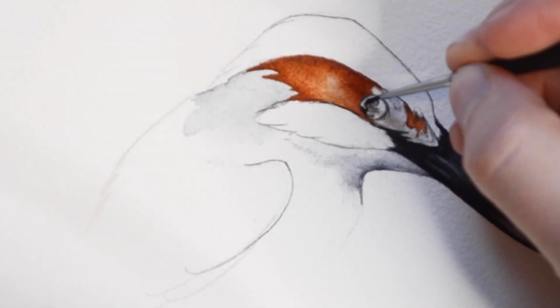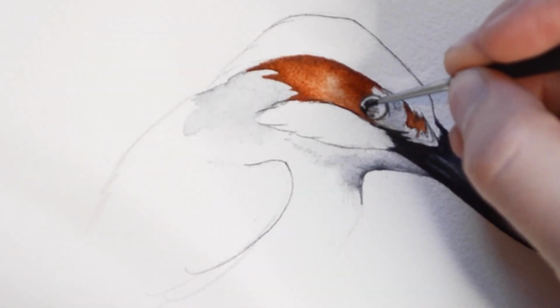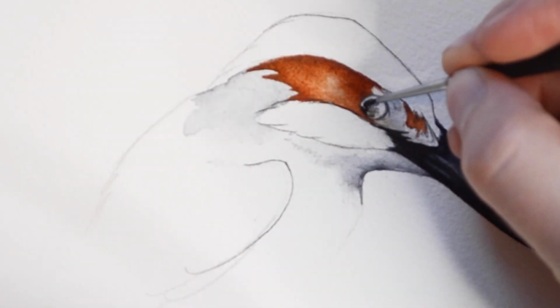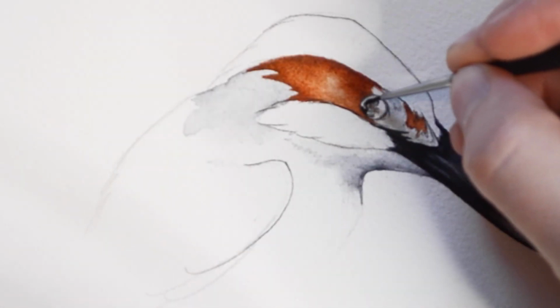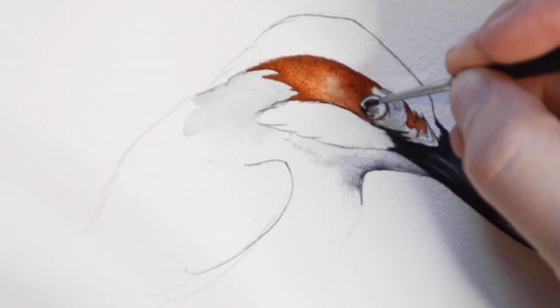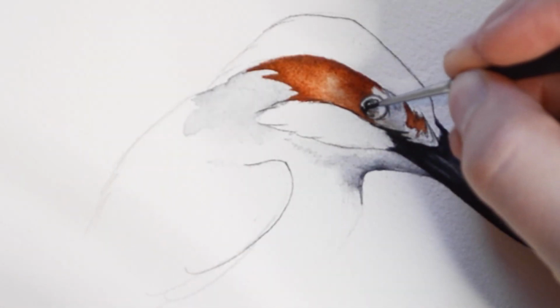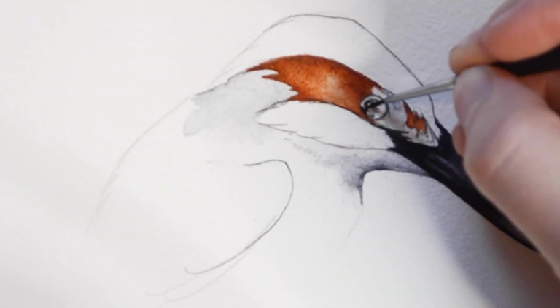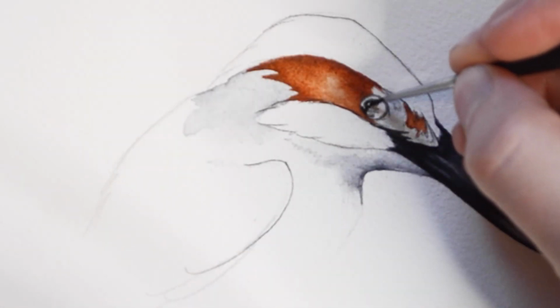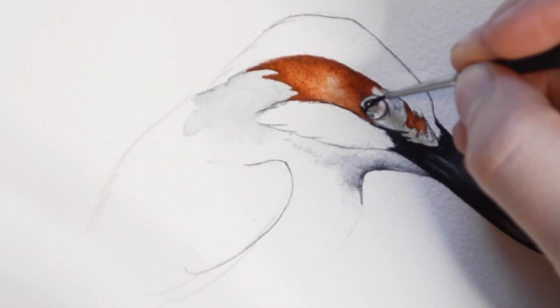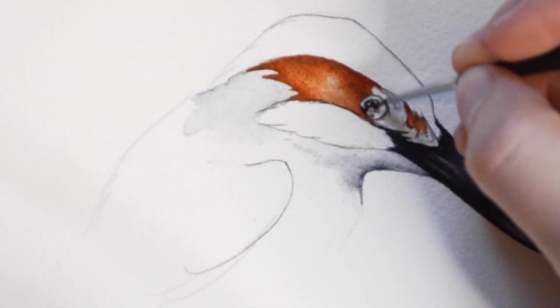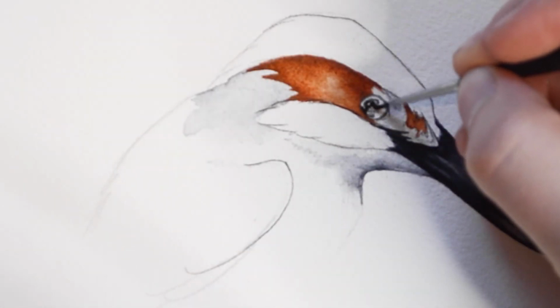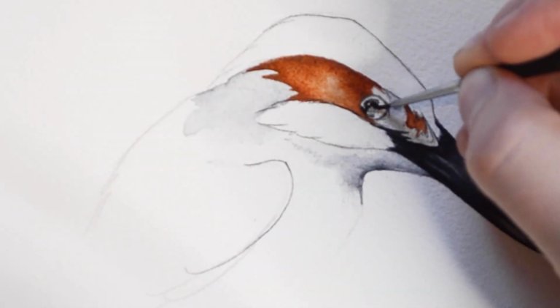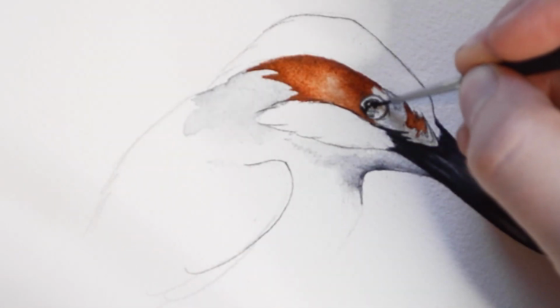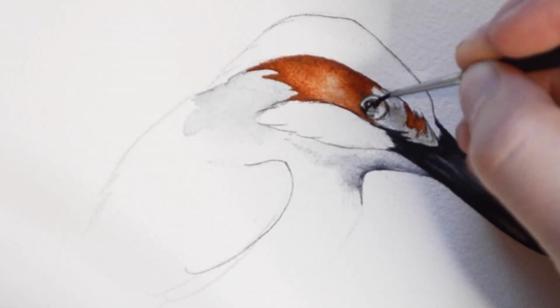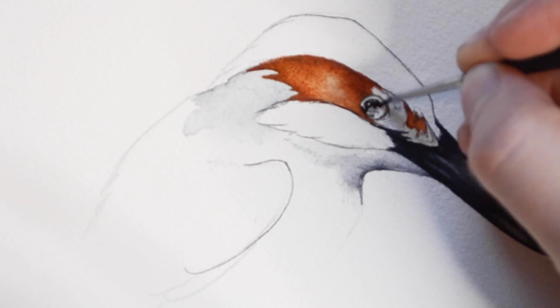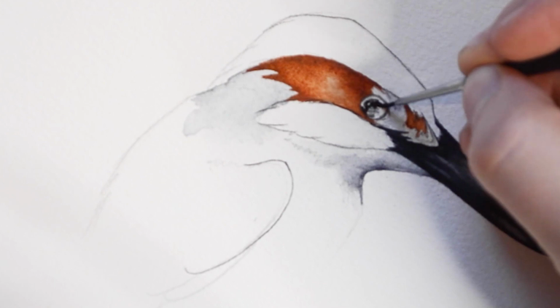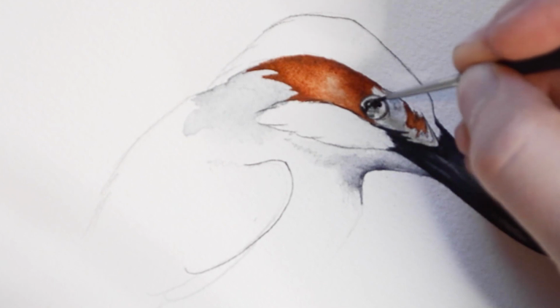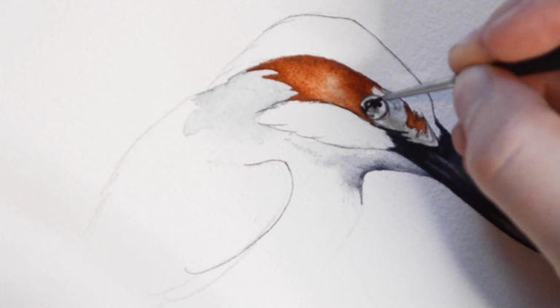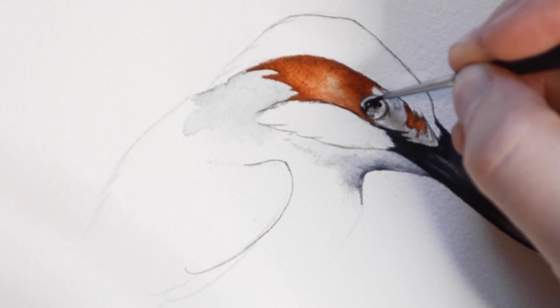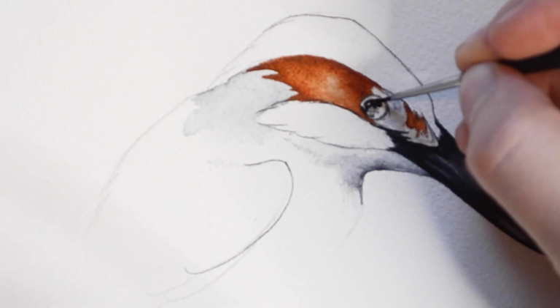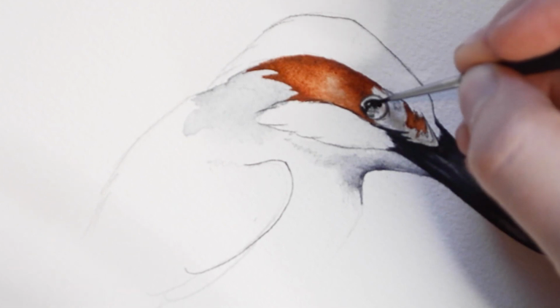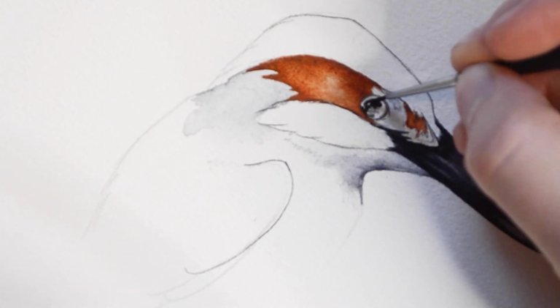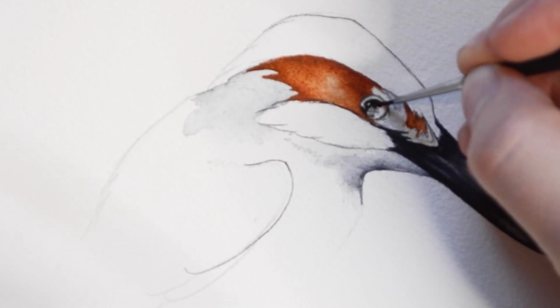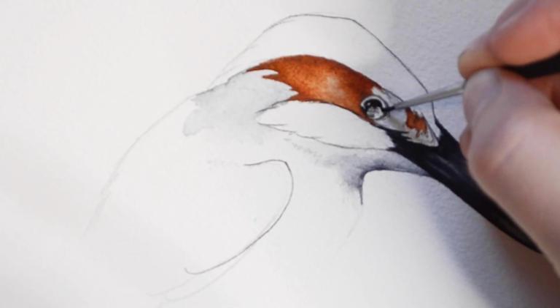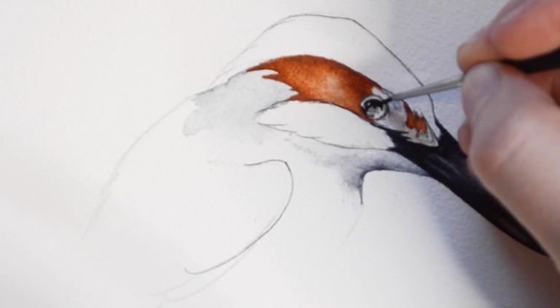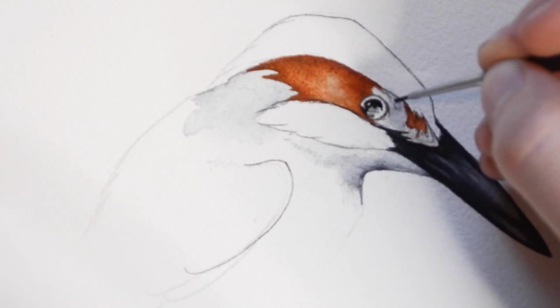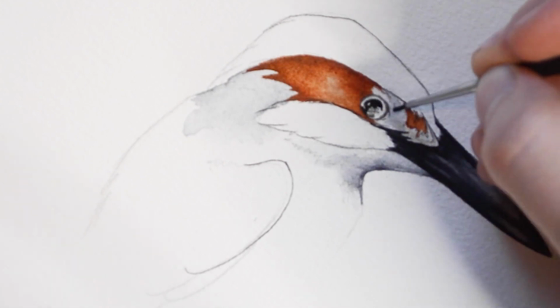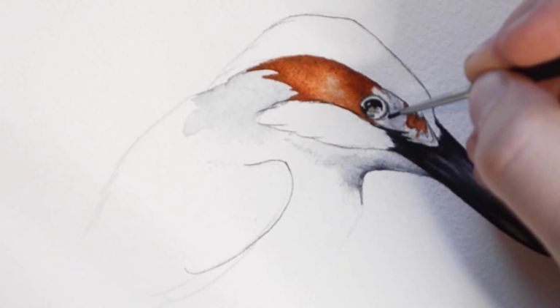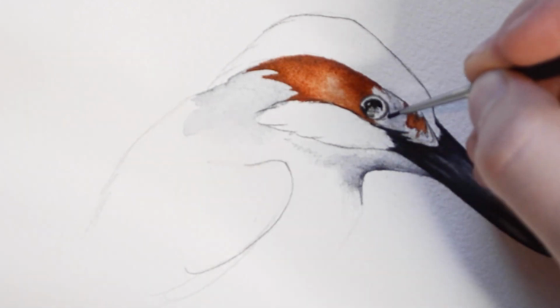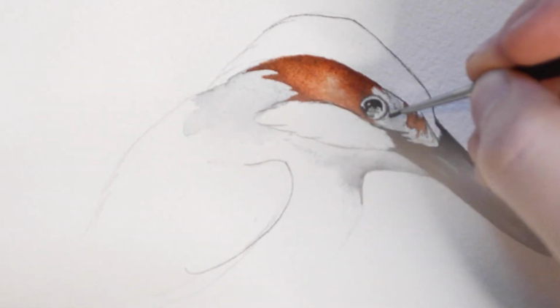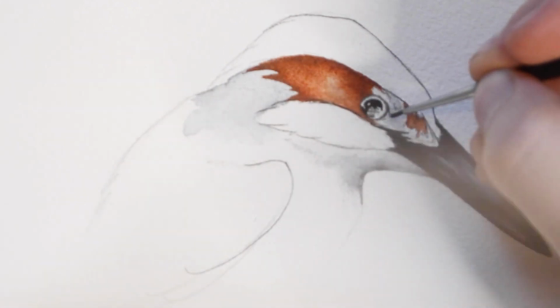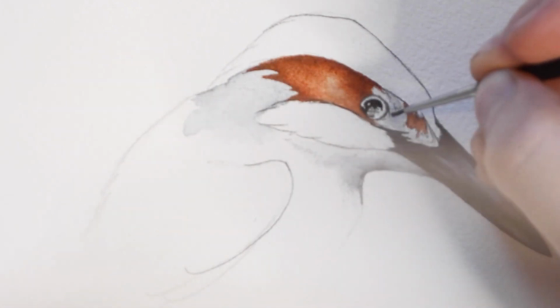Here, I am filling in the eye using a small round brush with Payne's Gray paint.